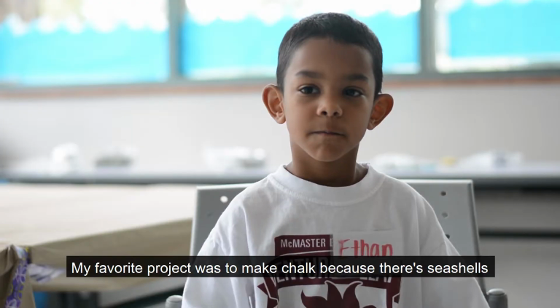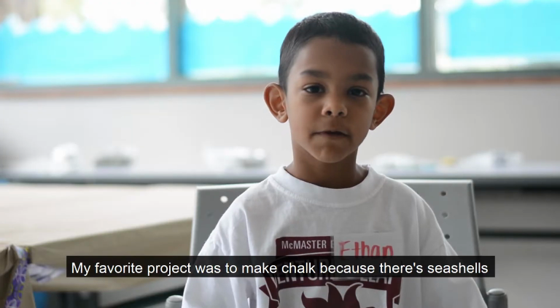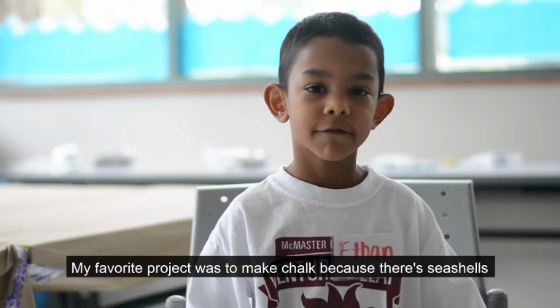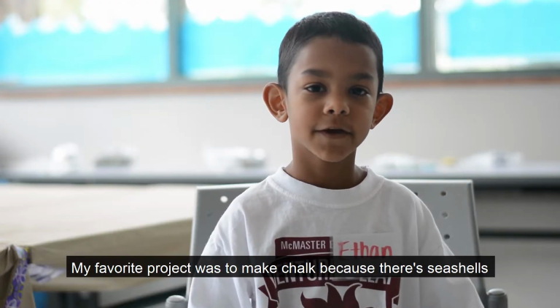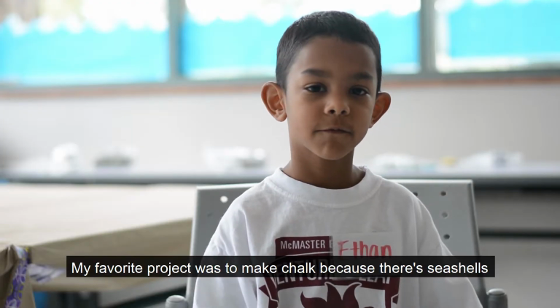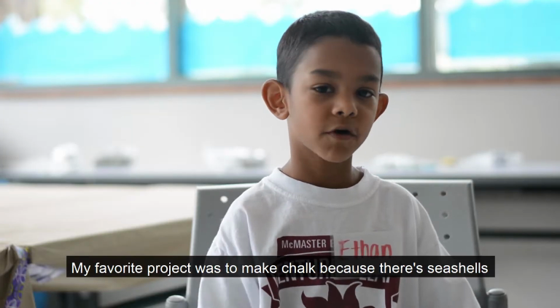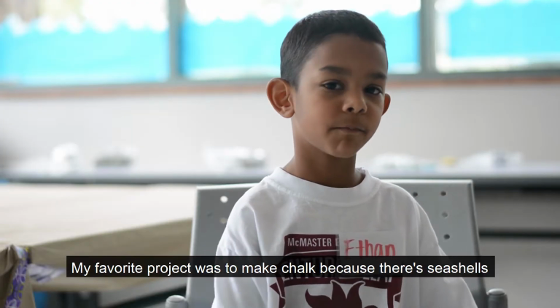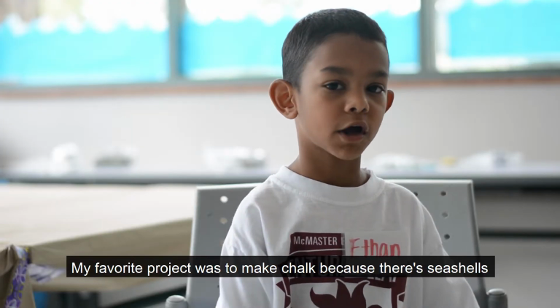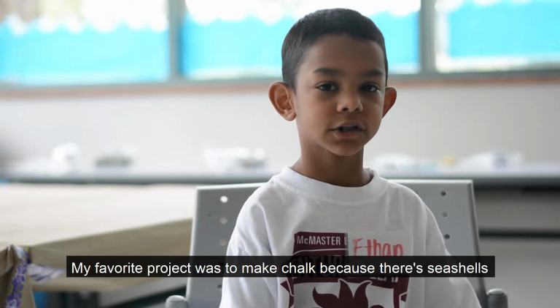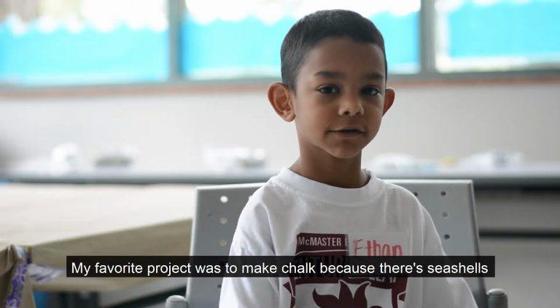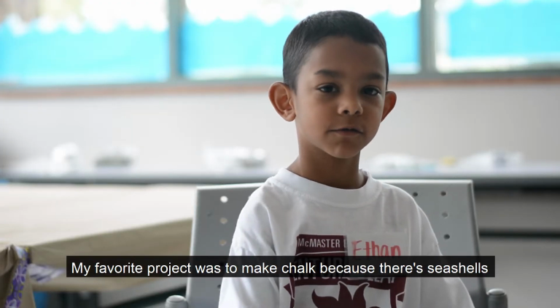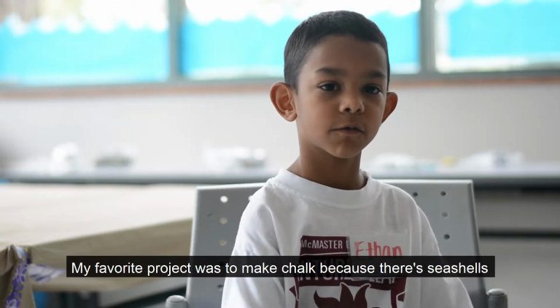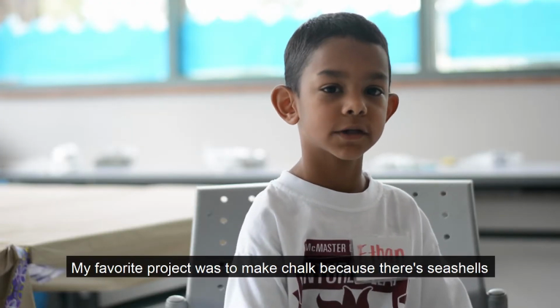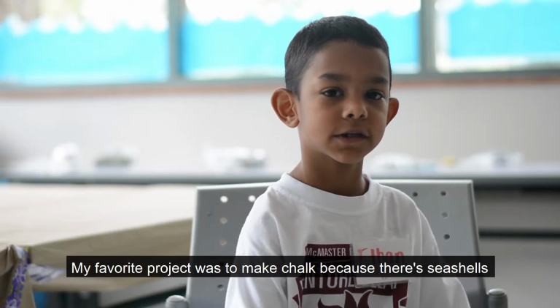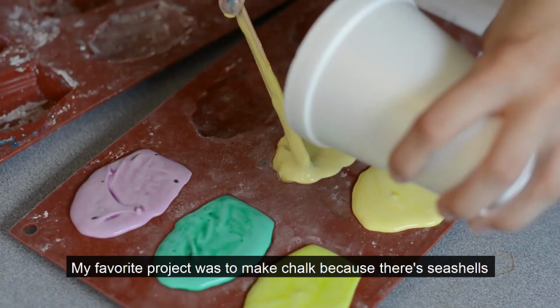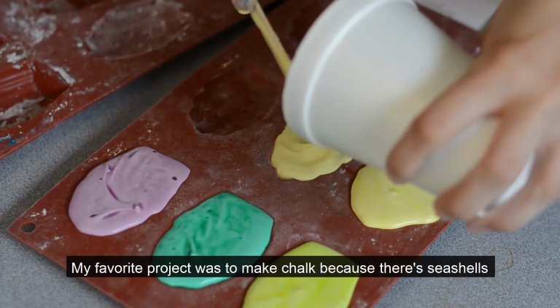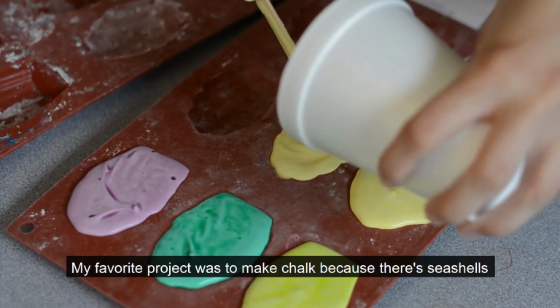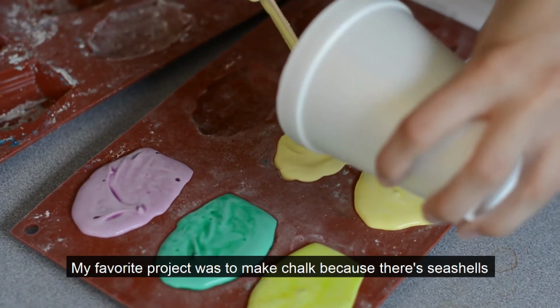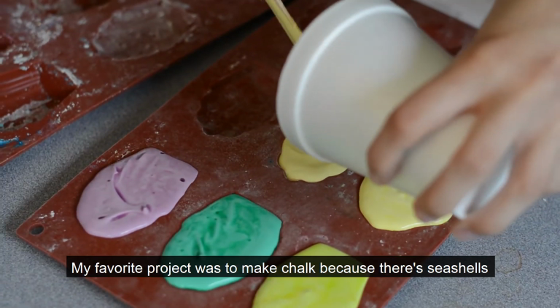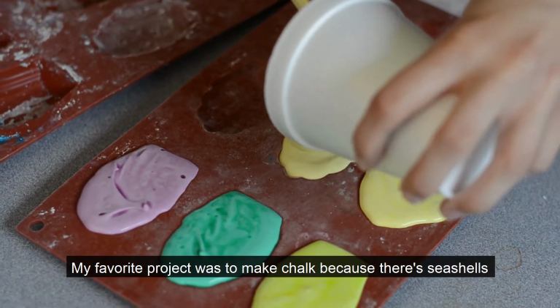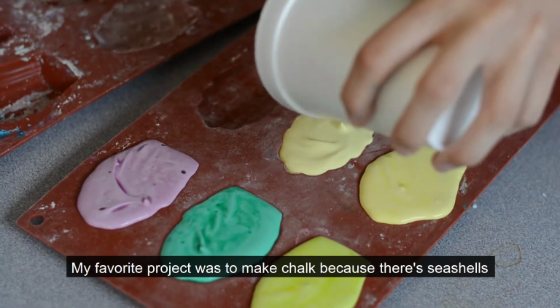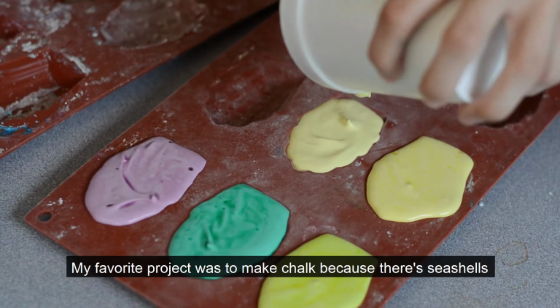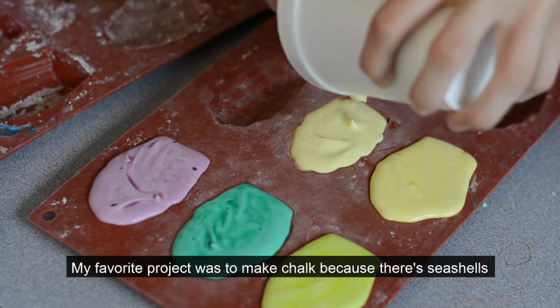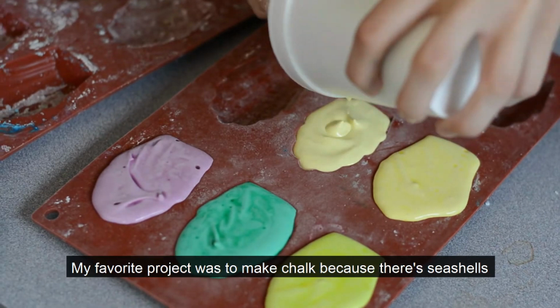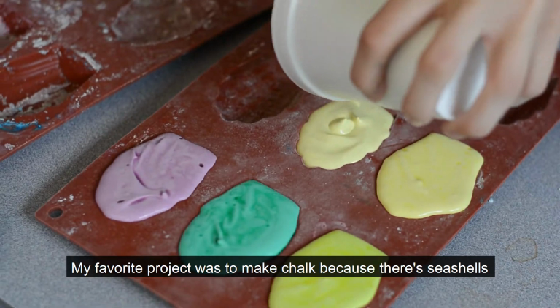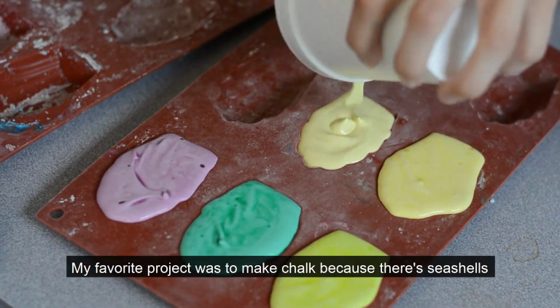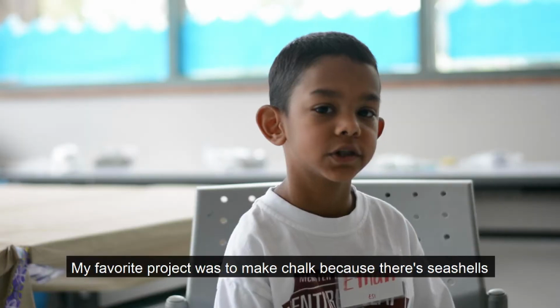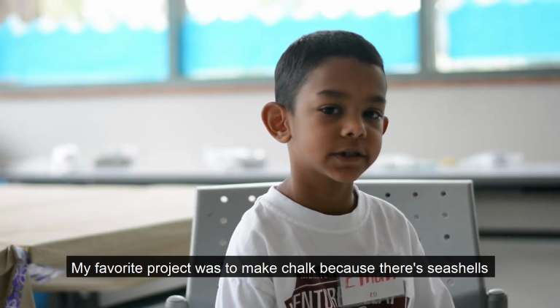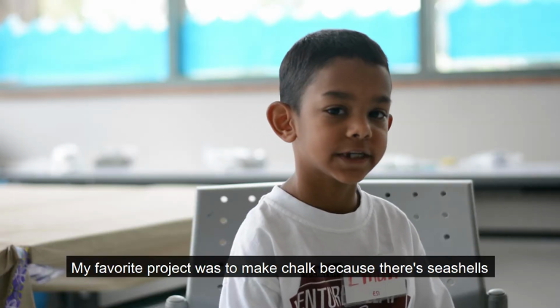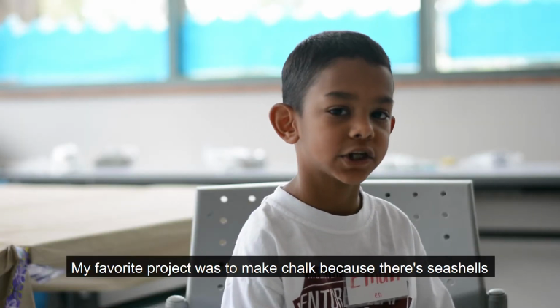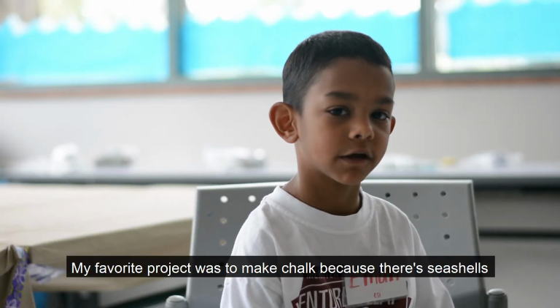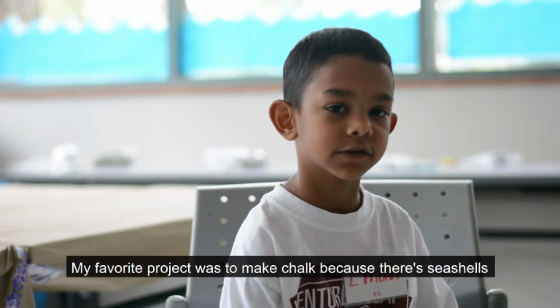My favorite project was to make chalk, because there's seashells.